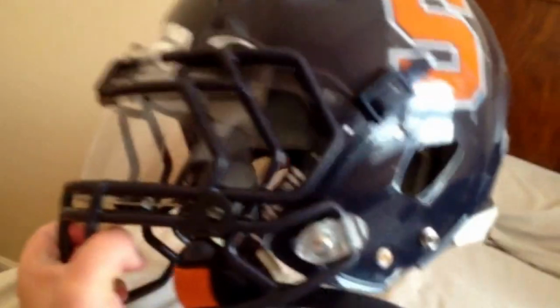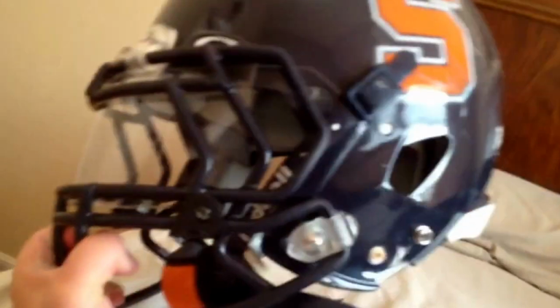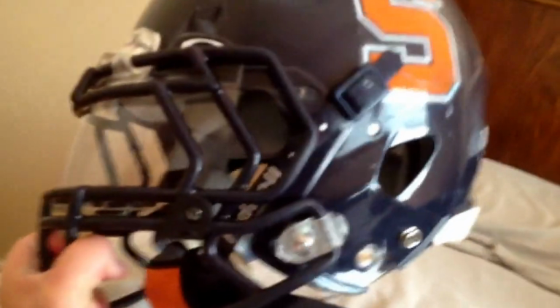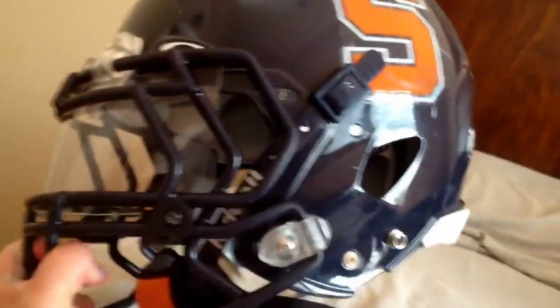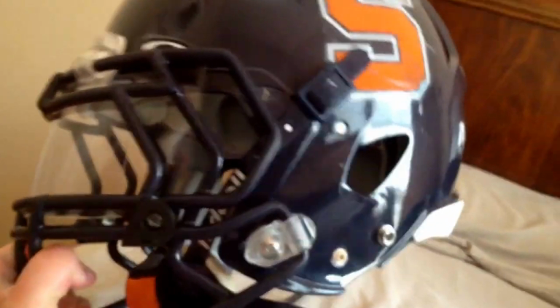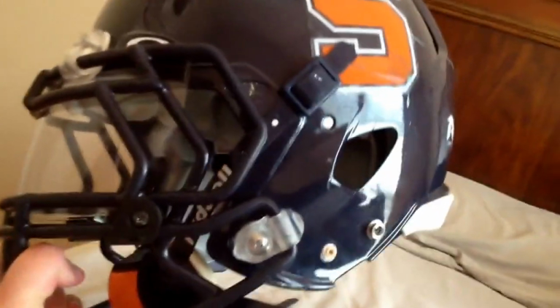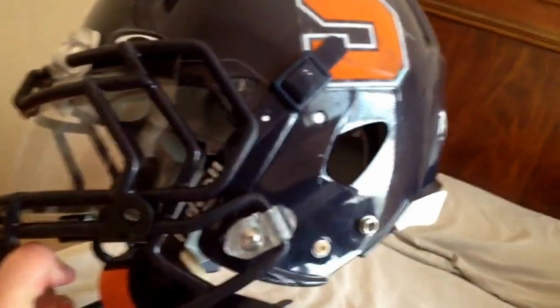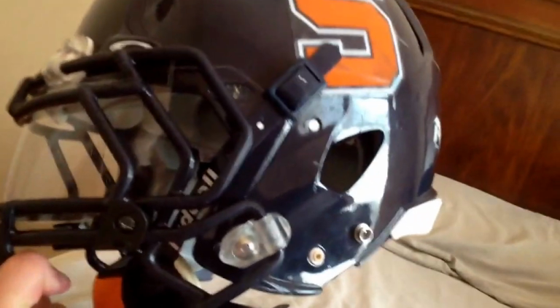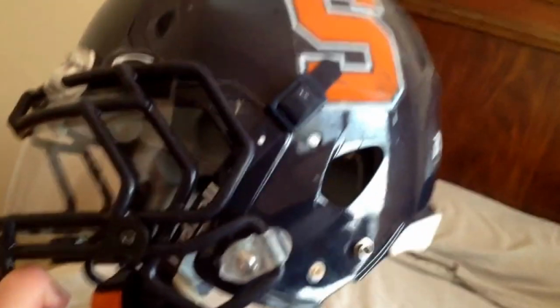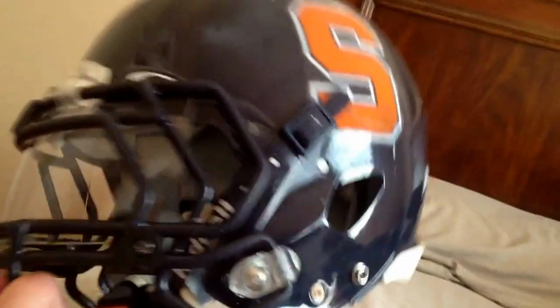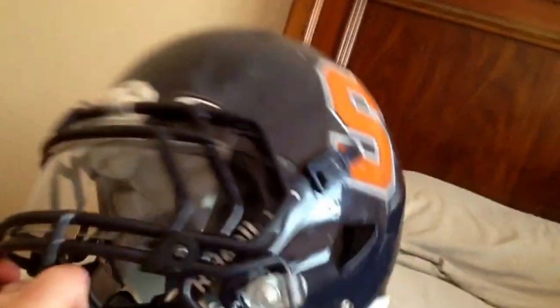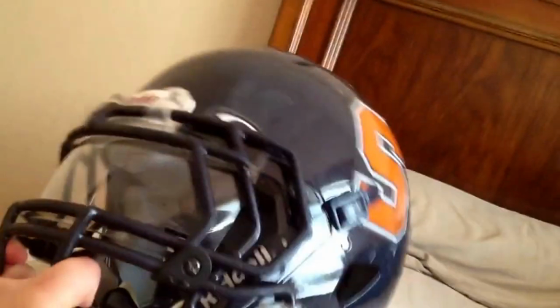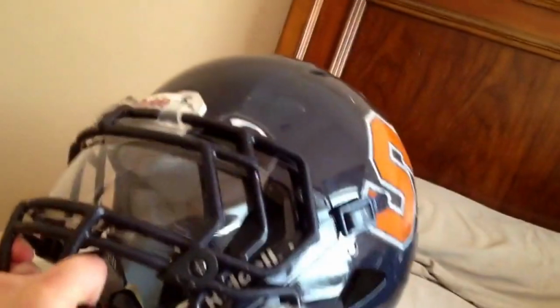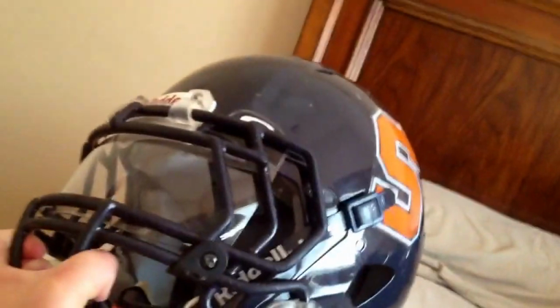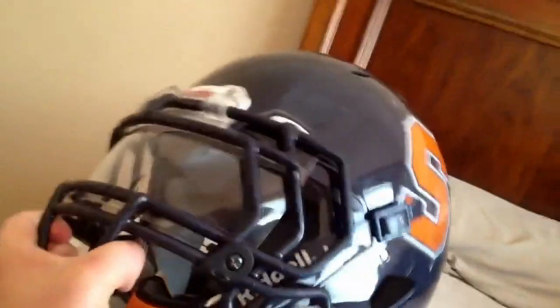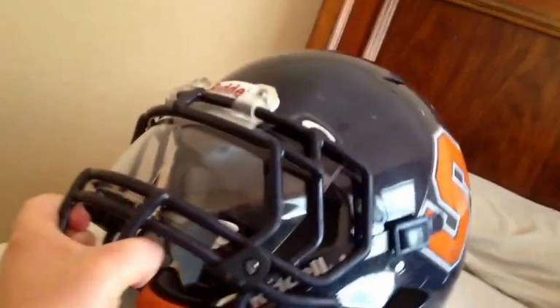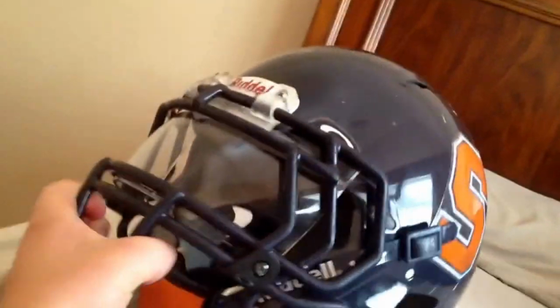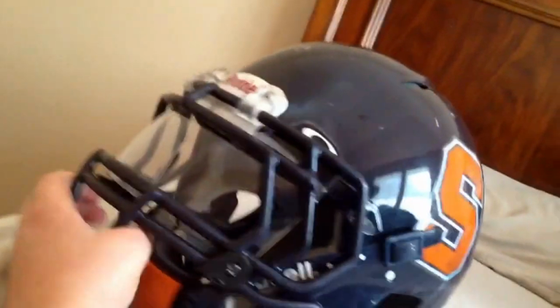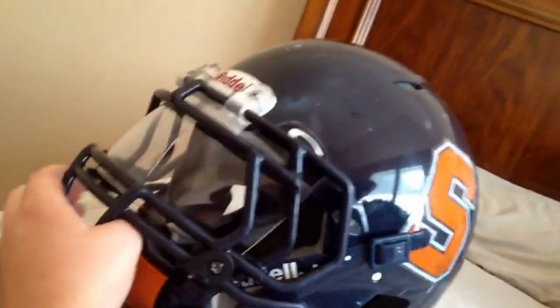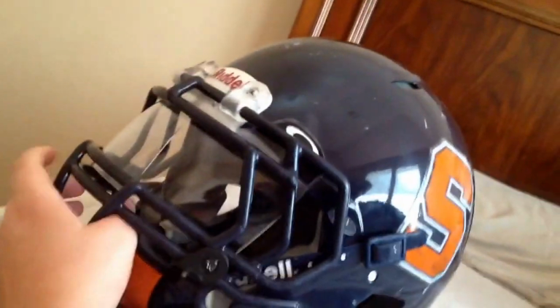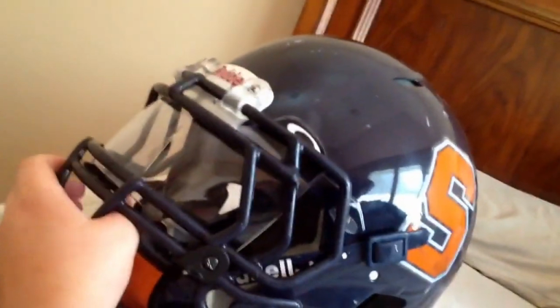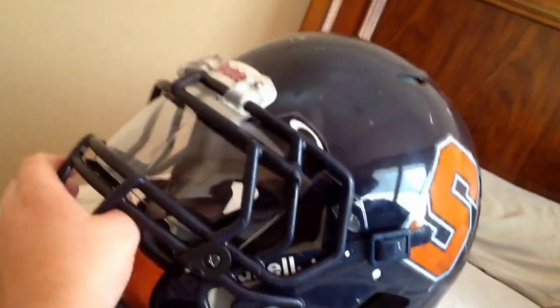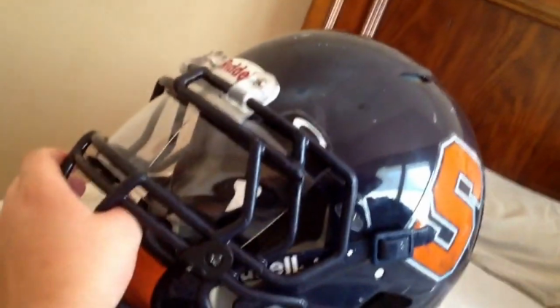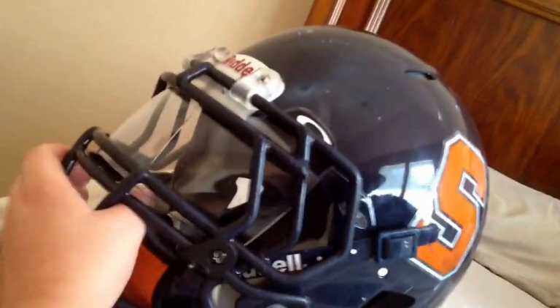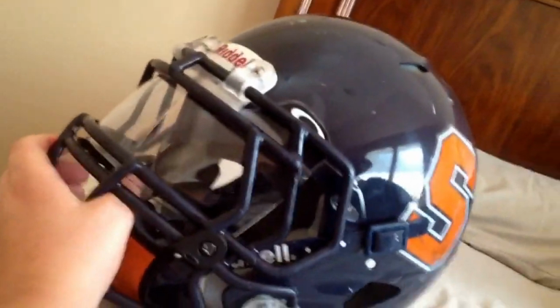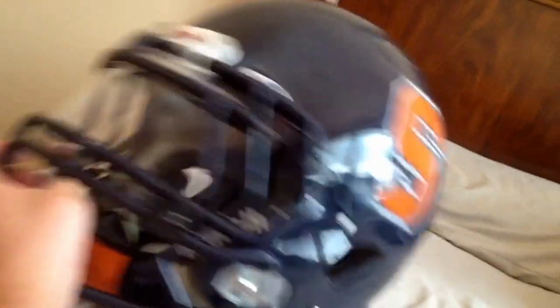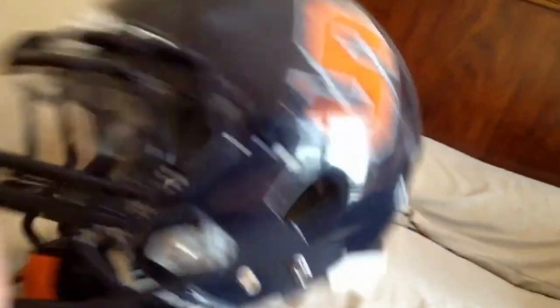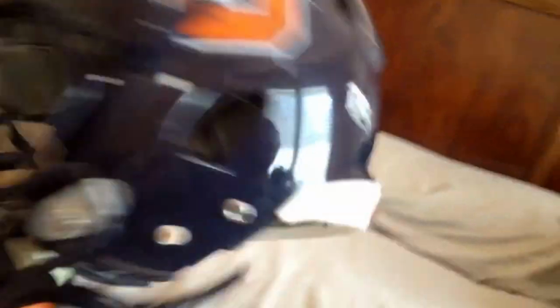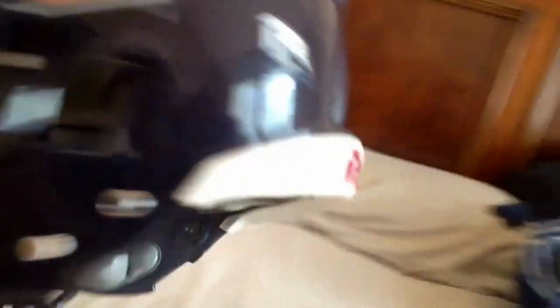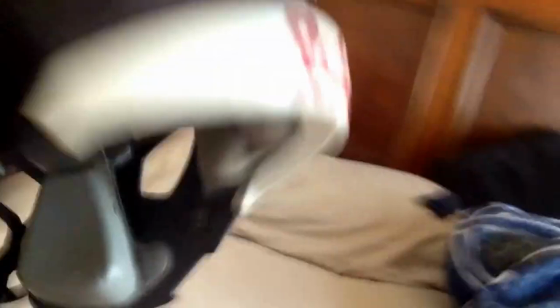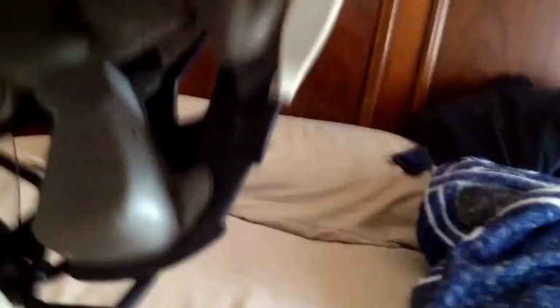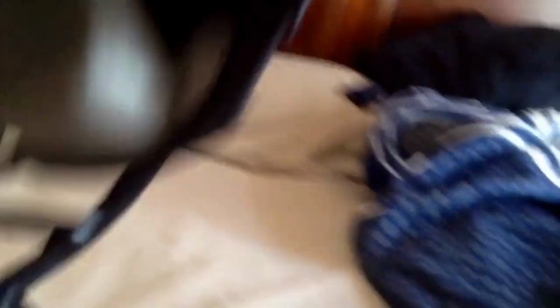Here's the inside of it — nice padding. The only problem with it is it heats up very fast and it's pretty heavy. This is what it looks like on me.